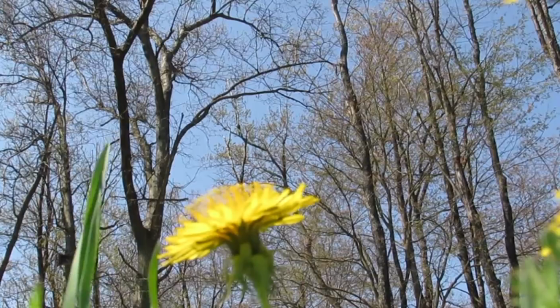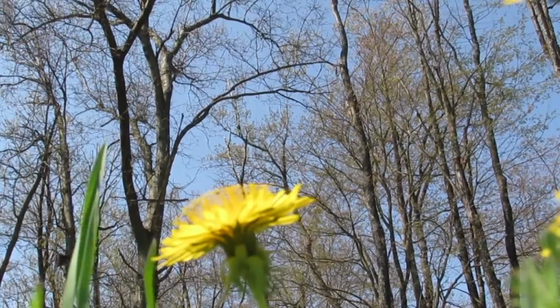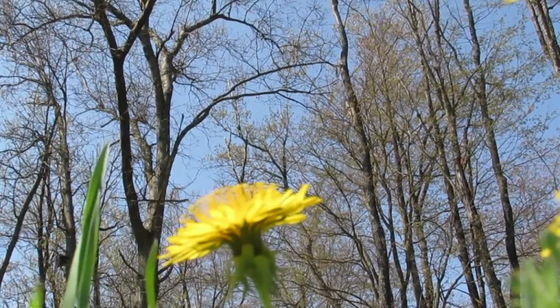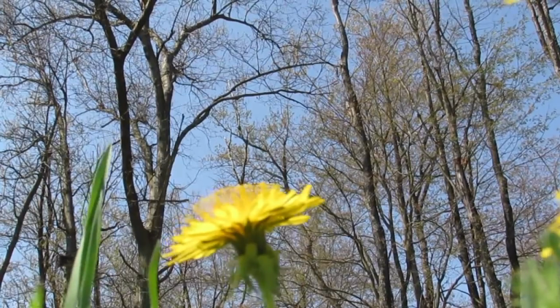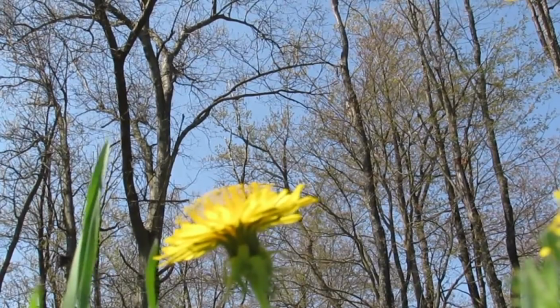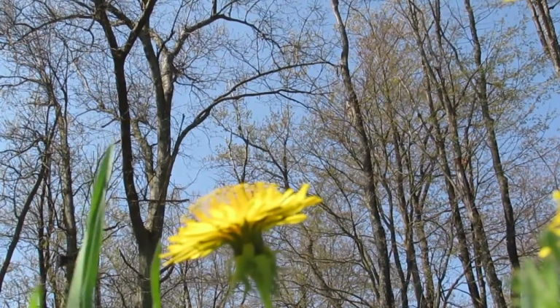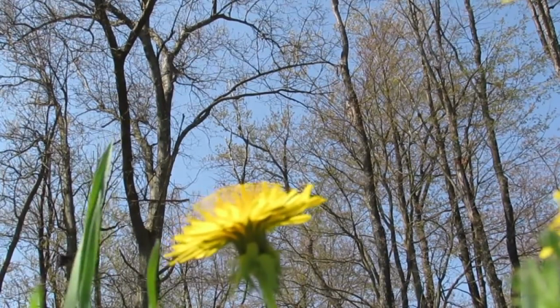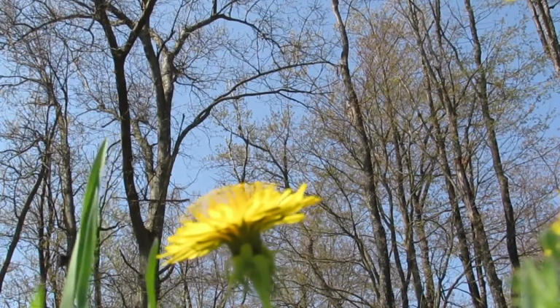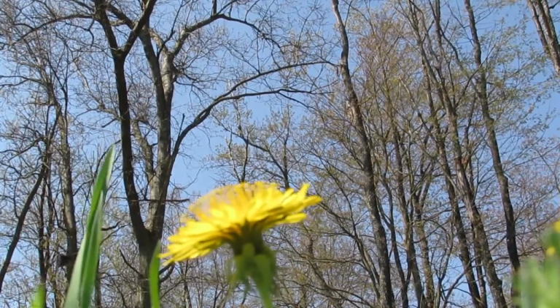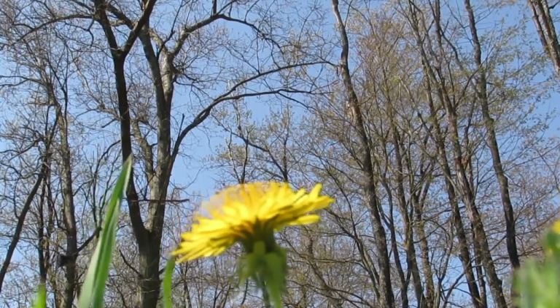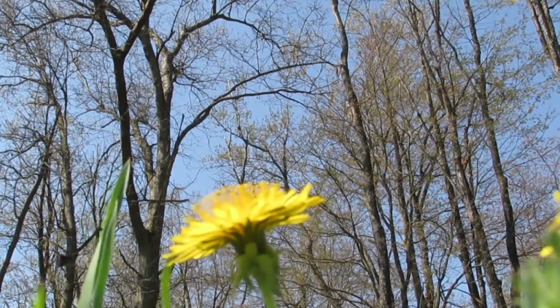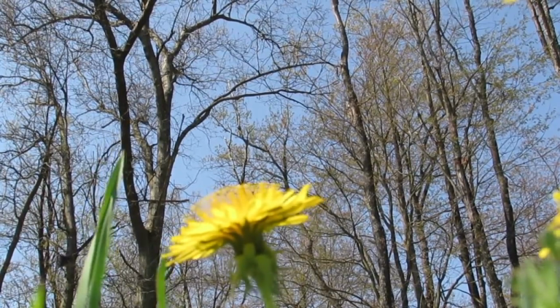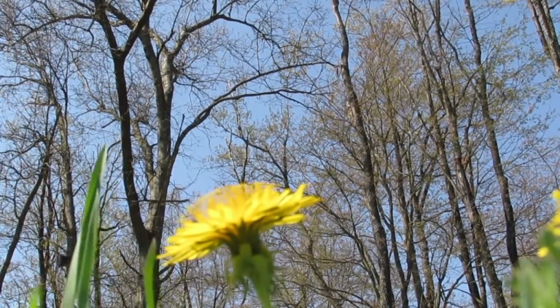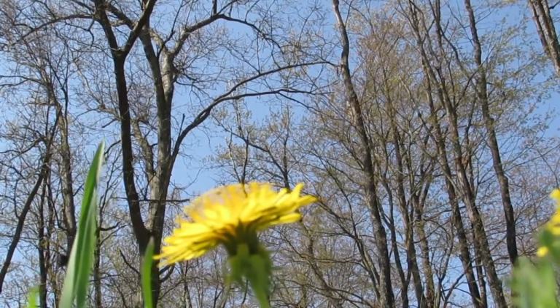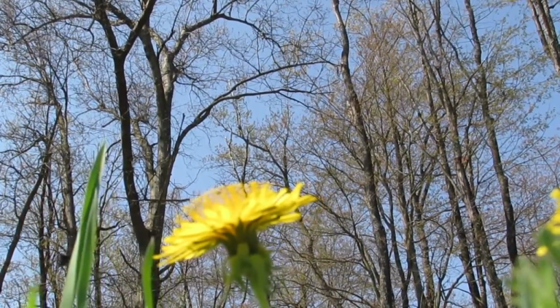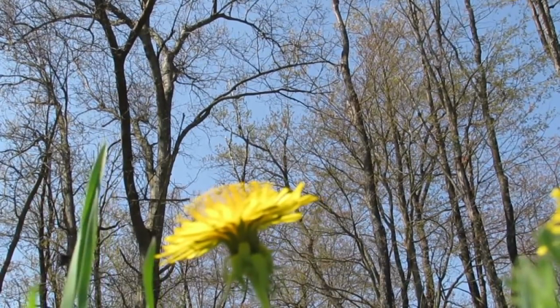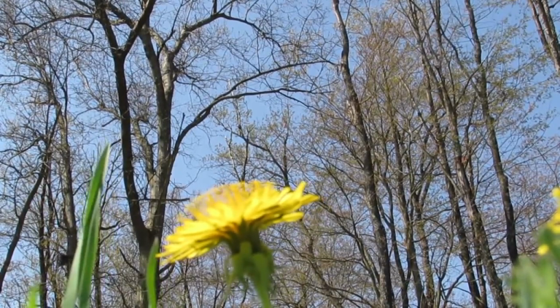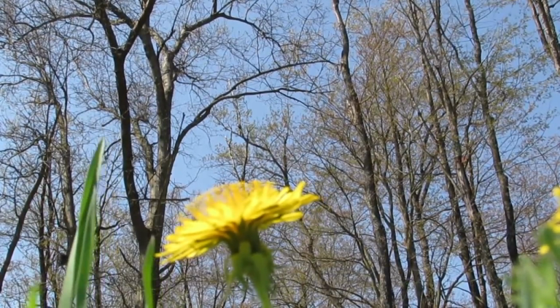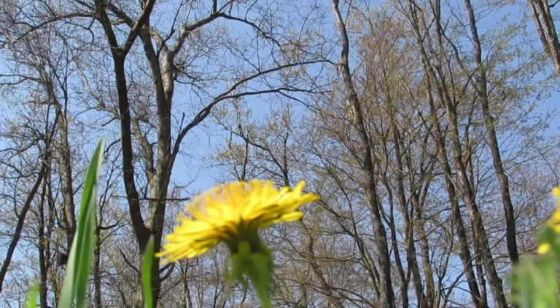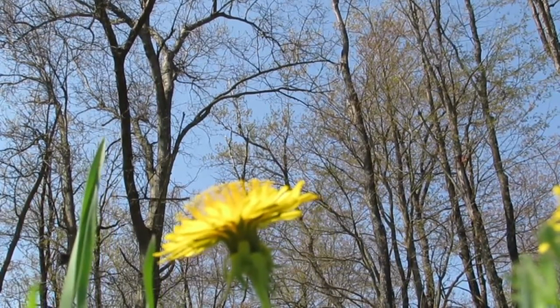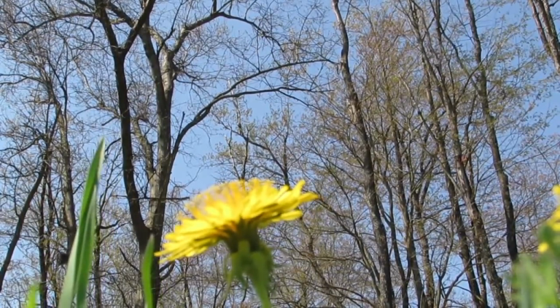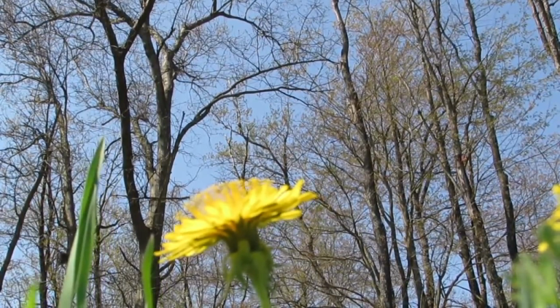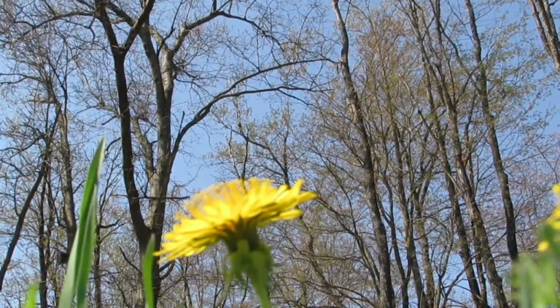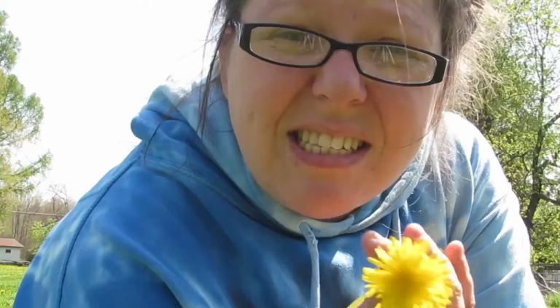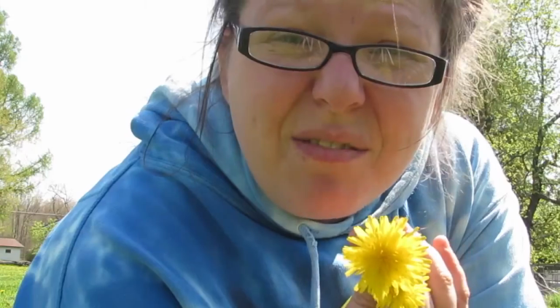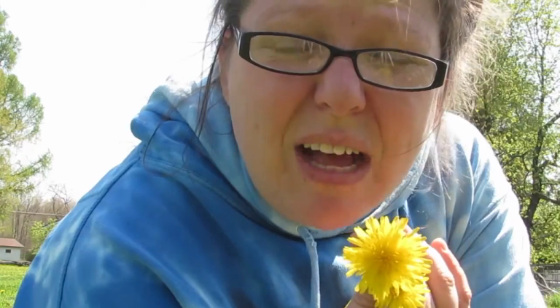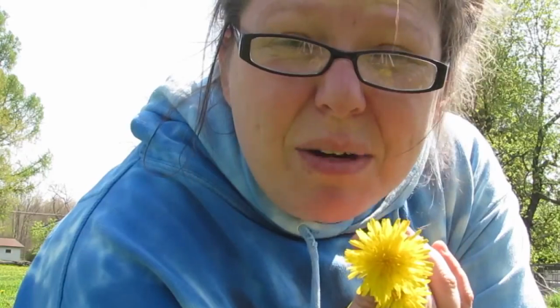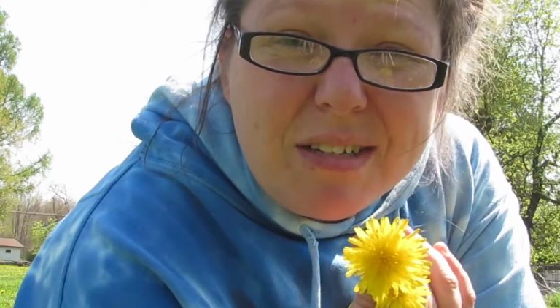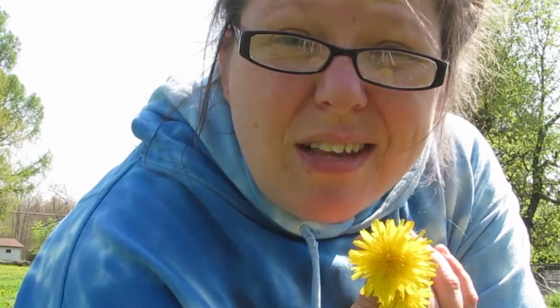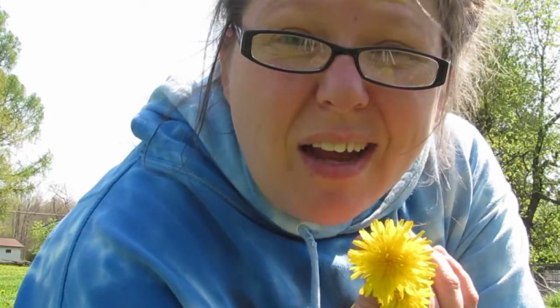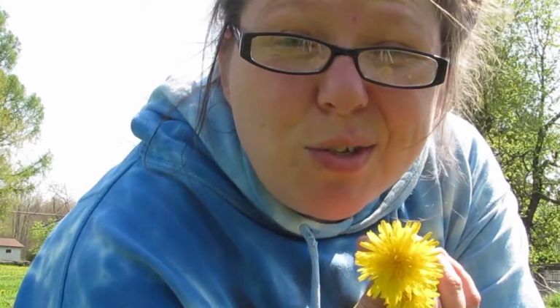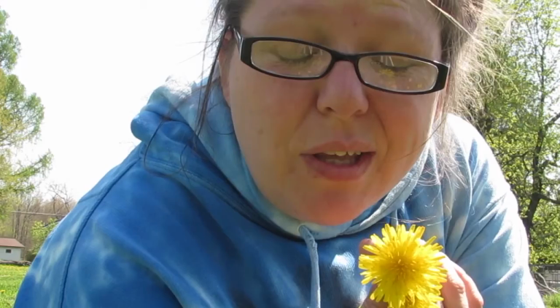Dandelions are actually not weeds. They're from the same family as sunflowers, actually.